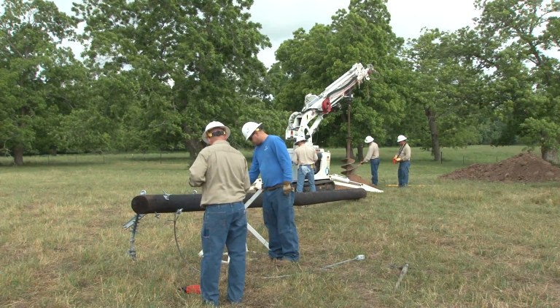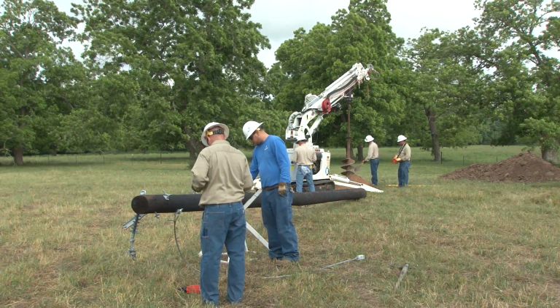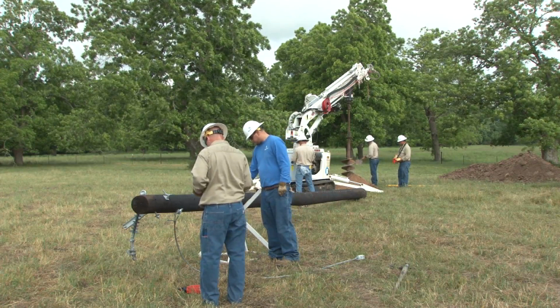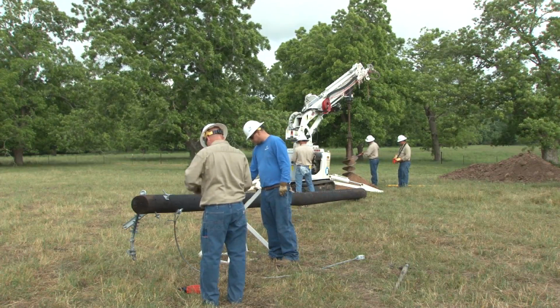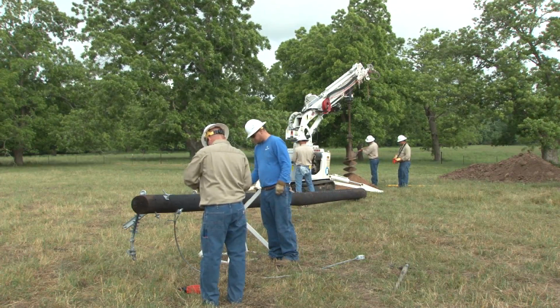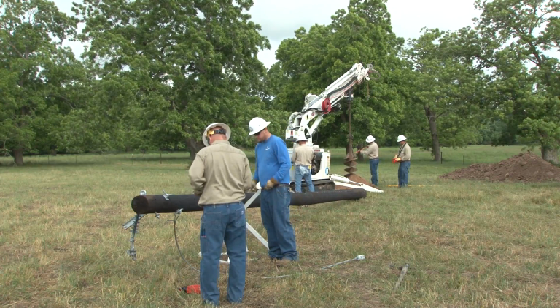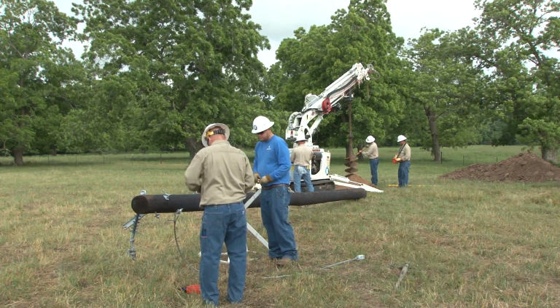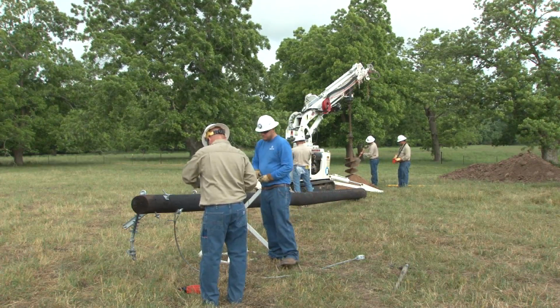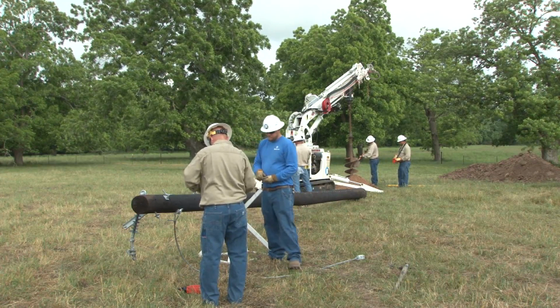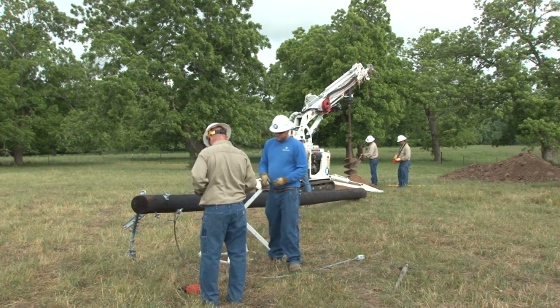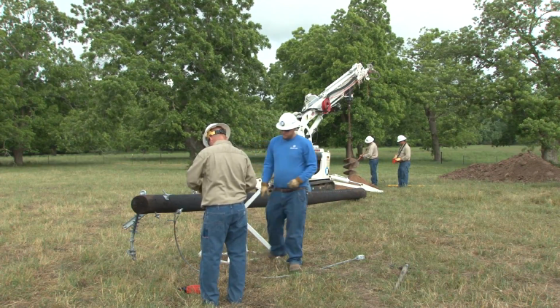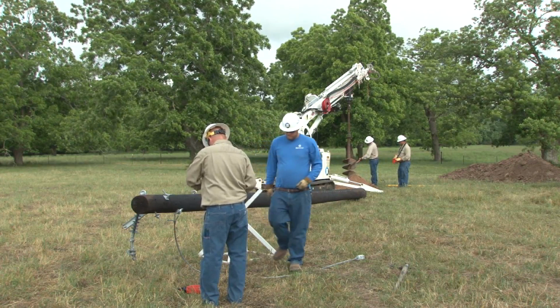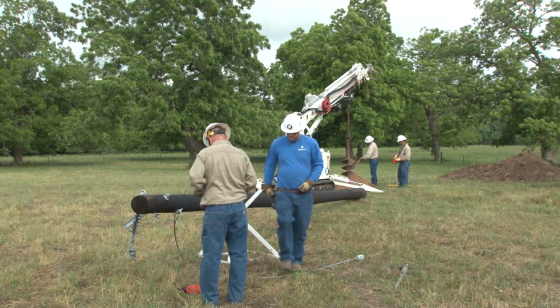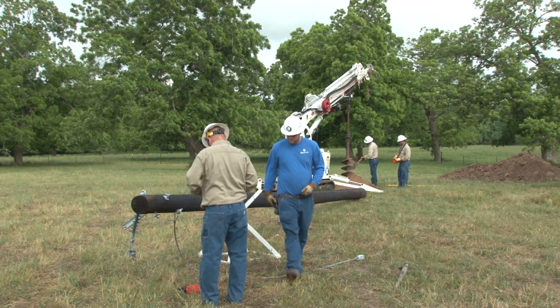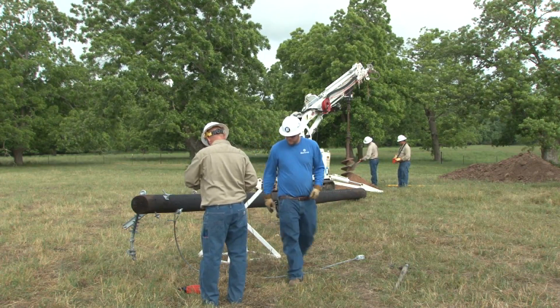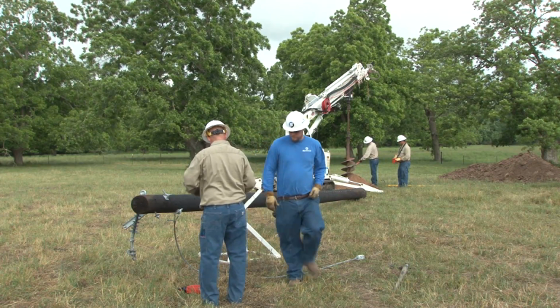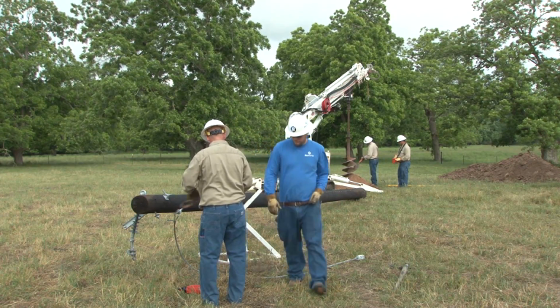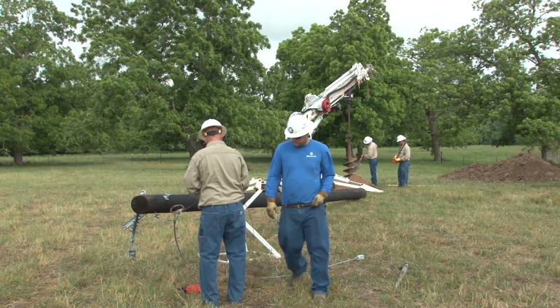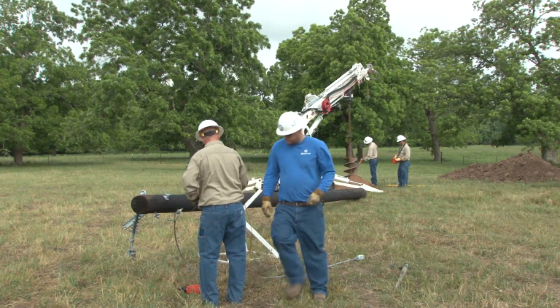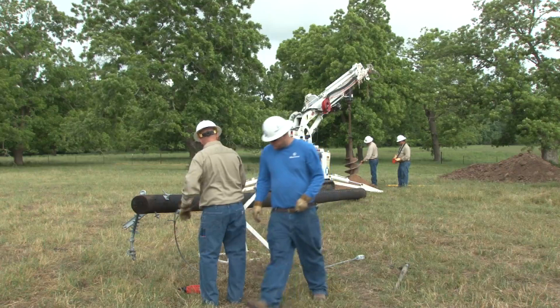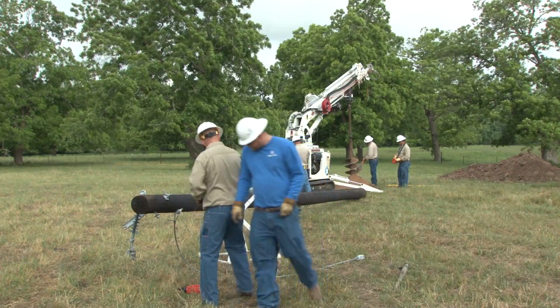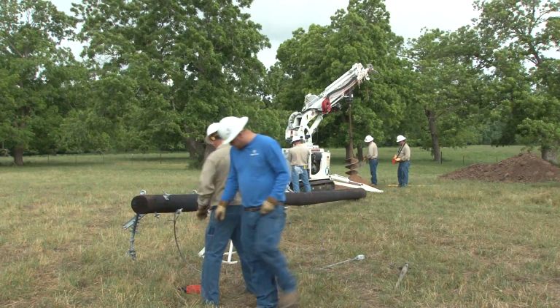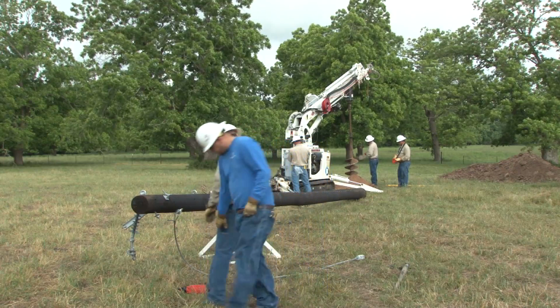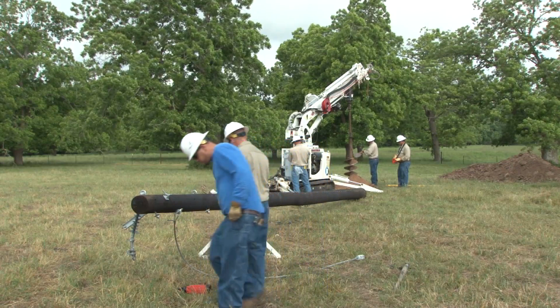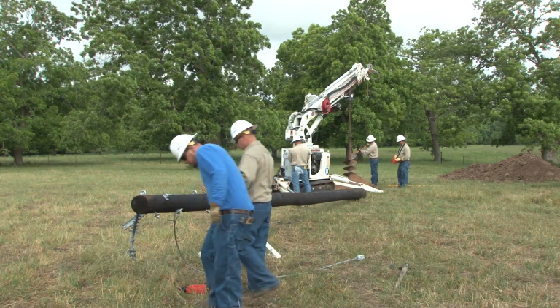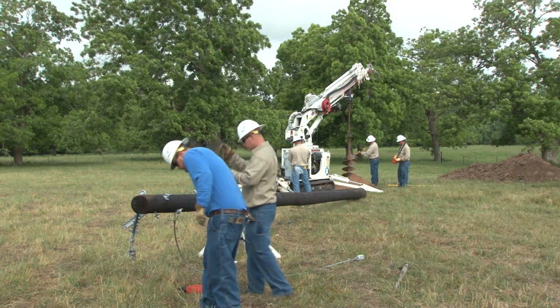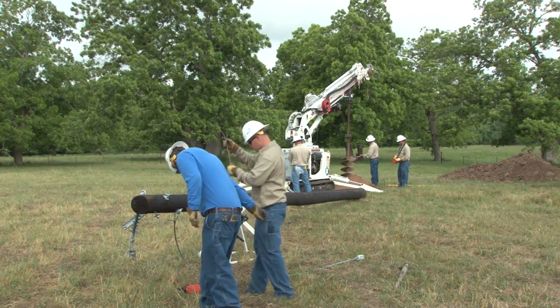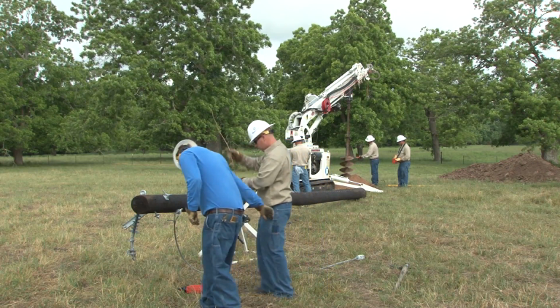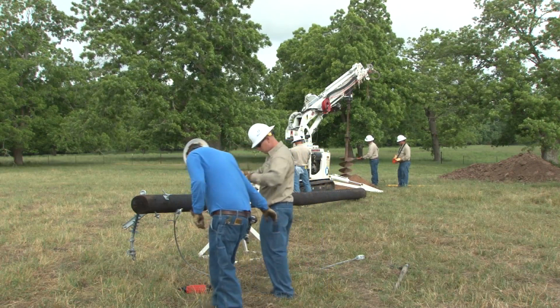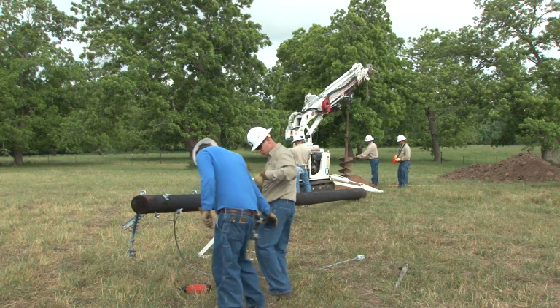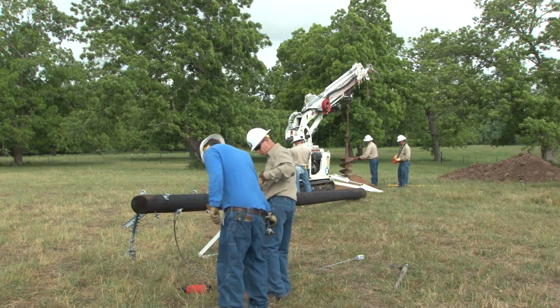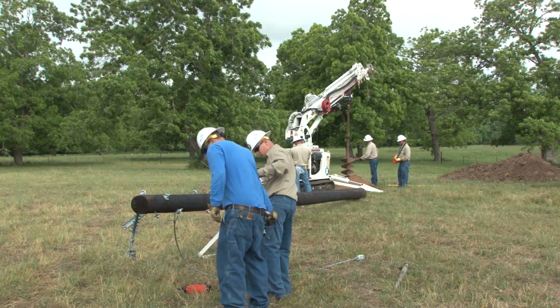Since there are no overhead lines to contend with at the job site, the crew takes the opportunity to frame the pole on the ground.